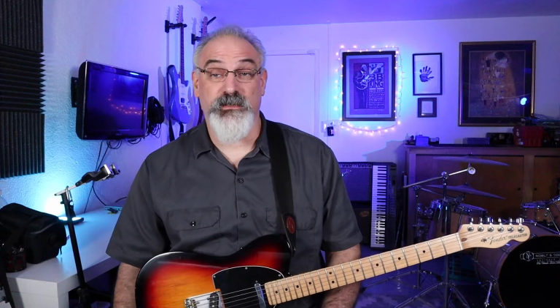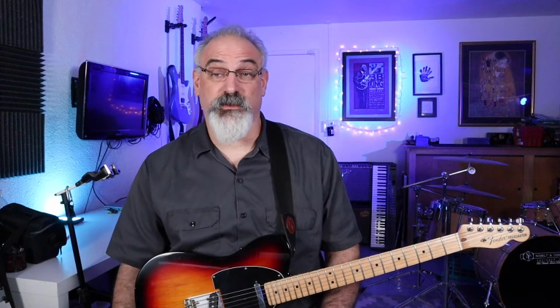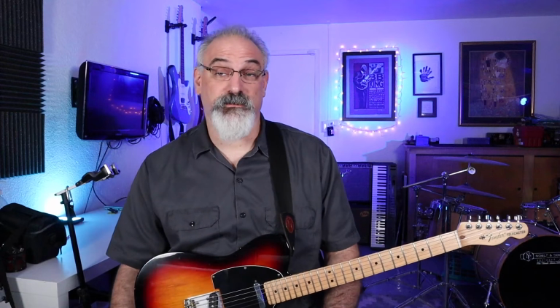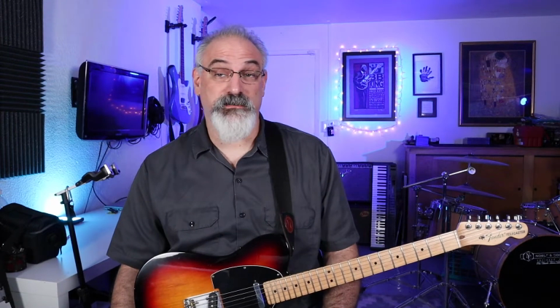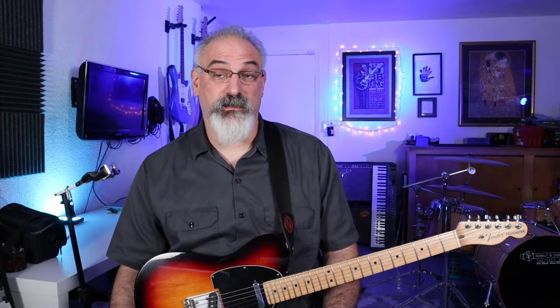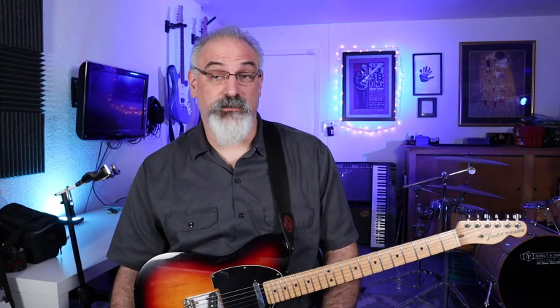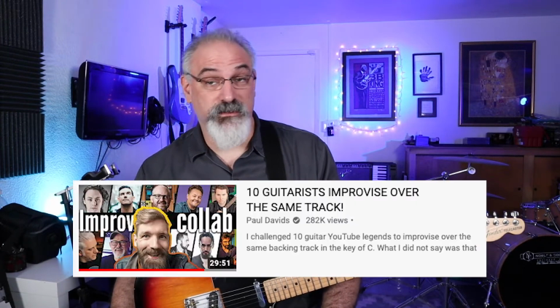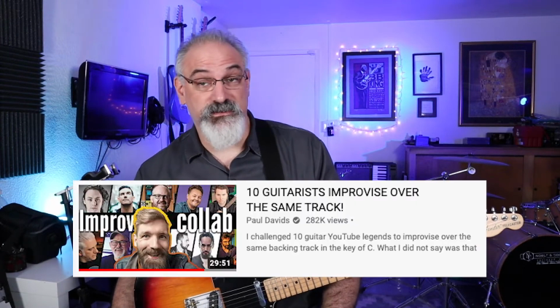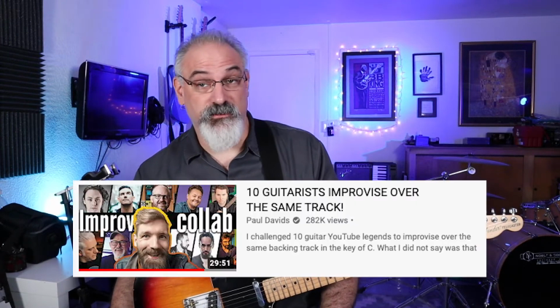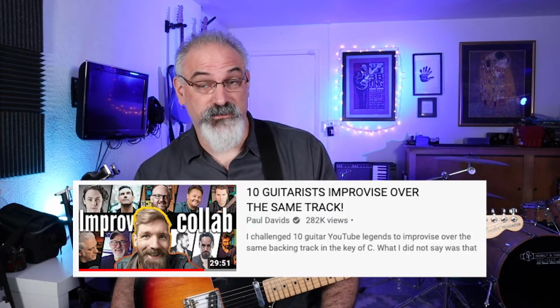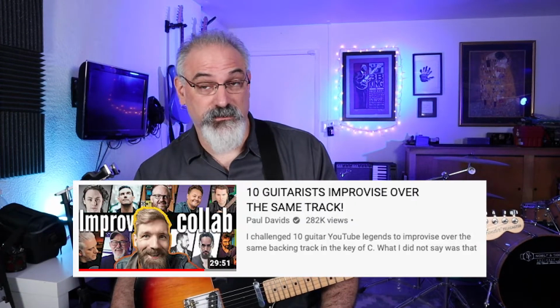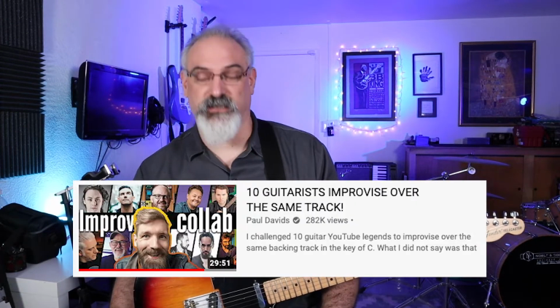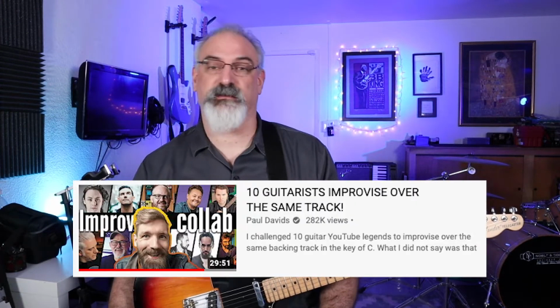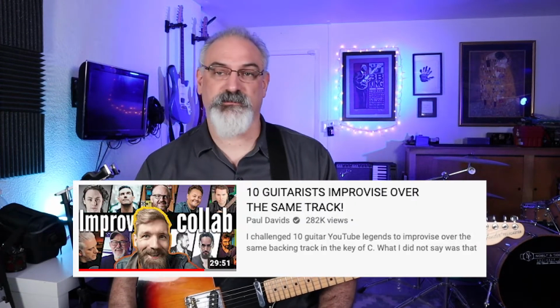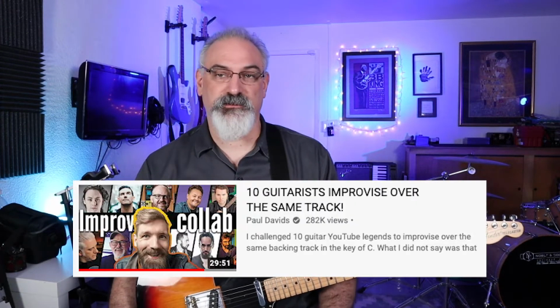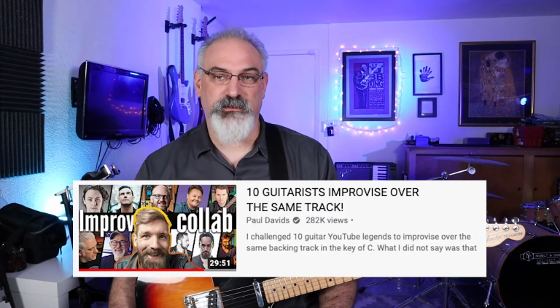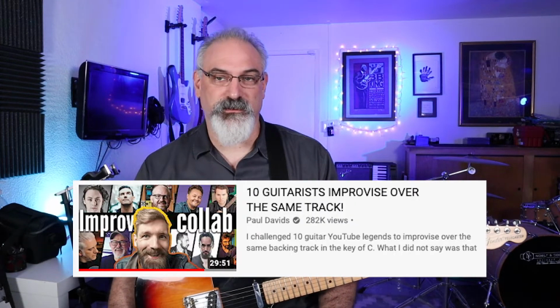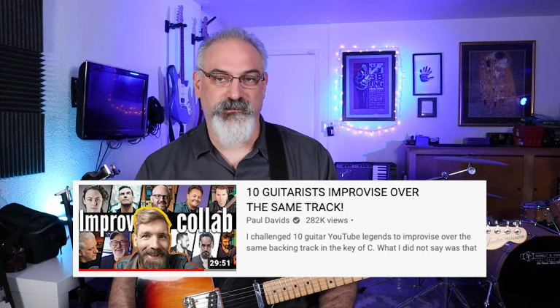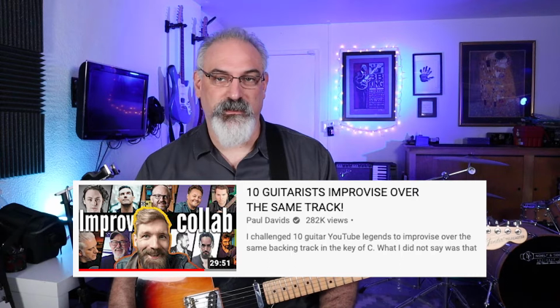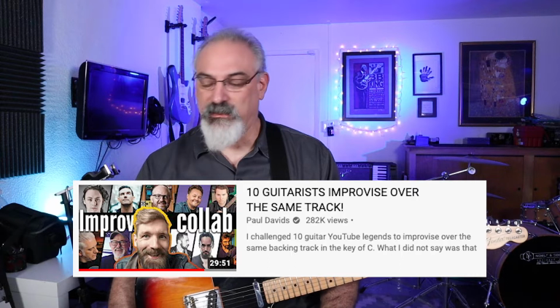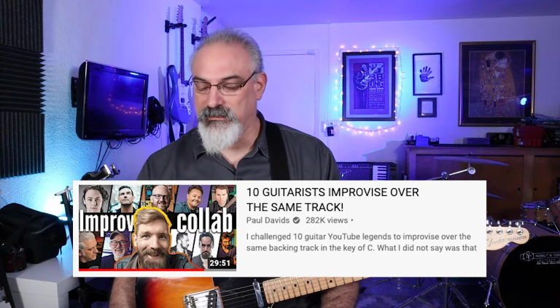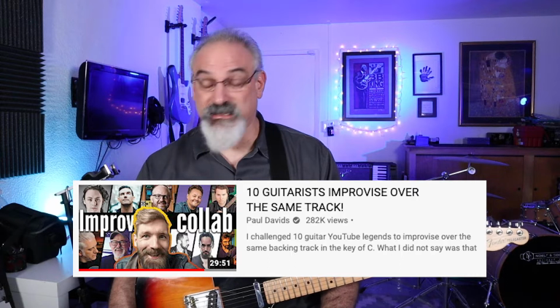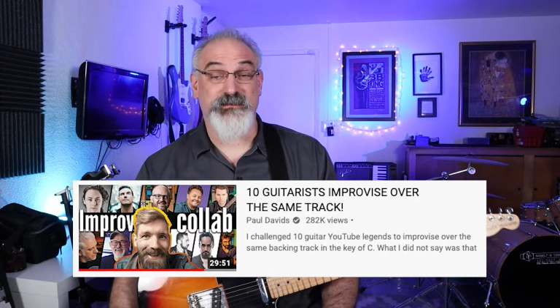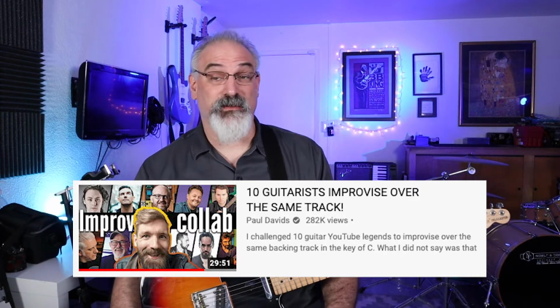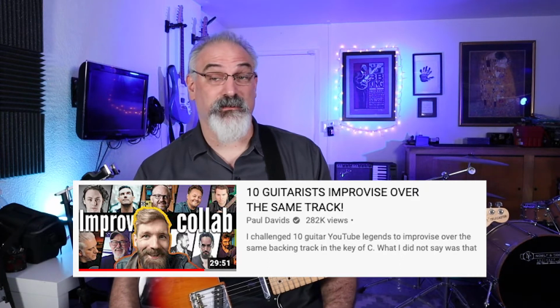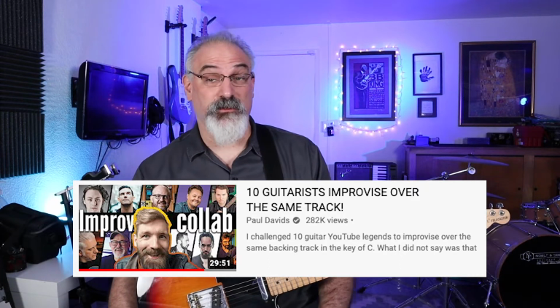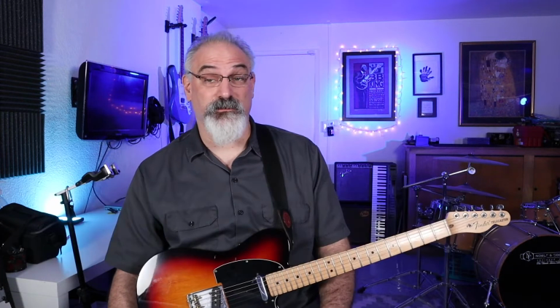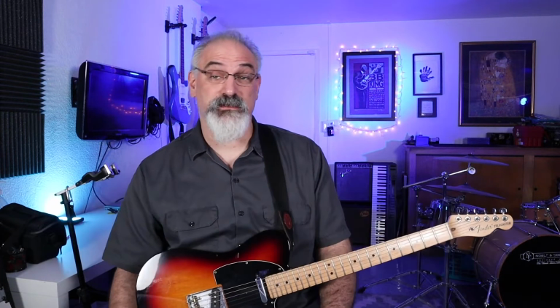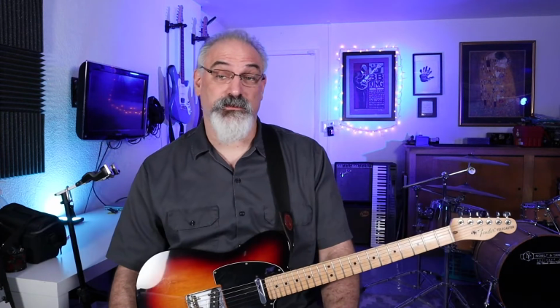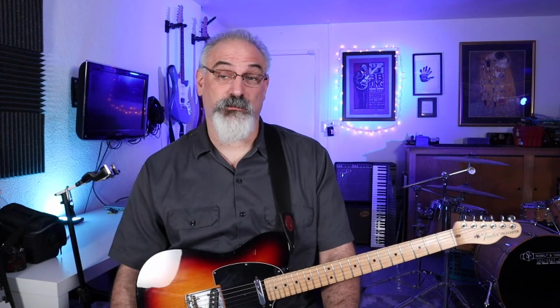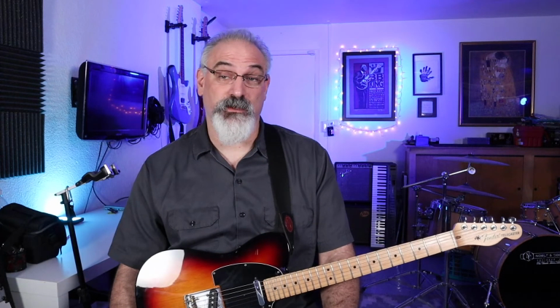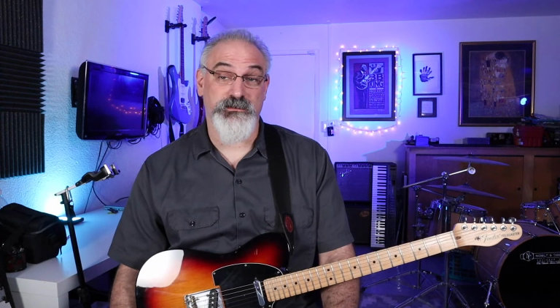I just wanted to do my take on the Paul David's Improv Challenge. I saw a bunch of people do it, it looked like fun, and it's the kind of stuff that I love playing over these kinds of chord progressions.